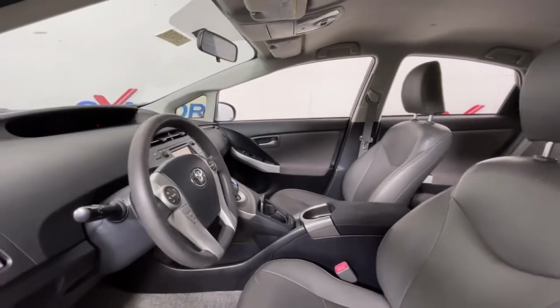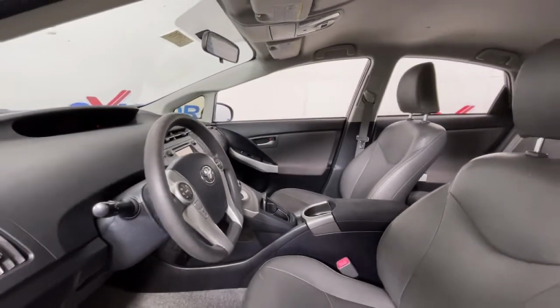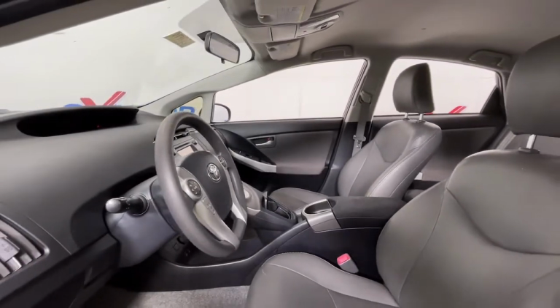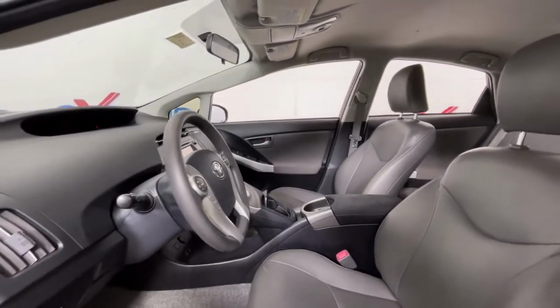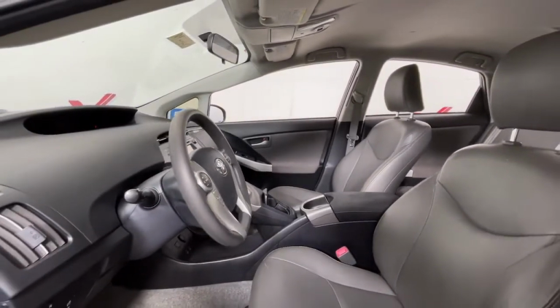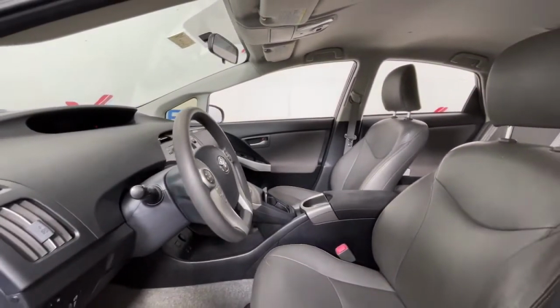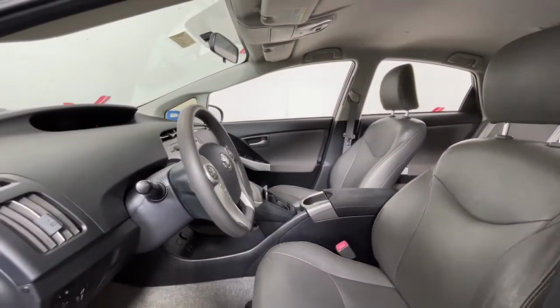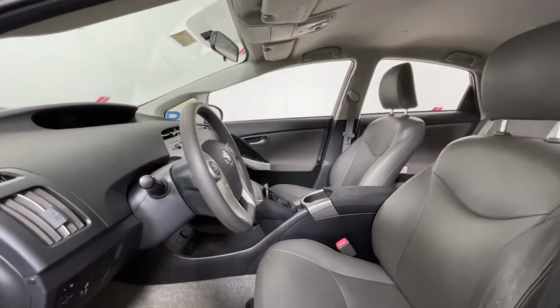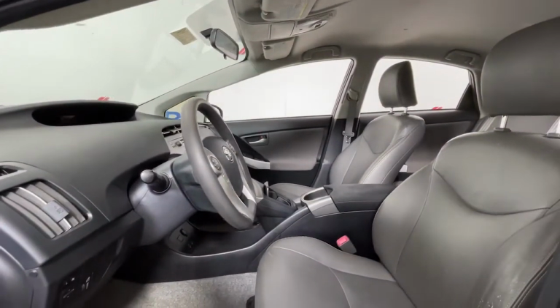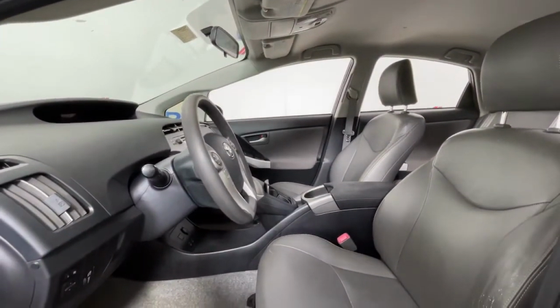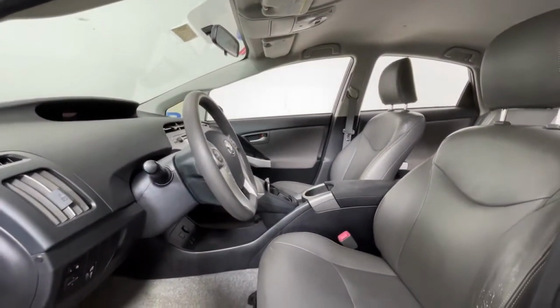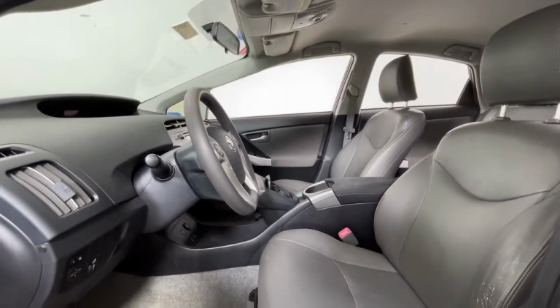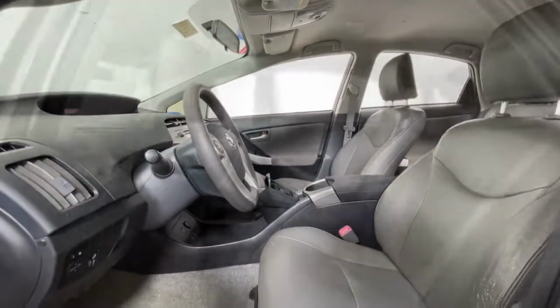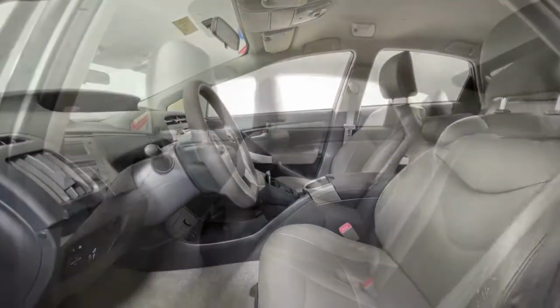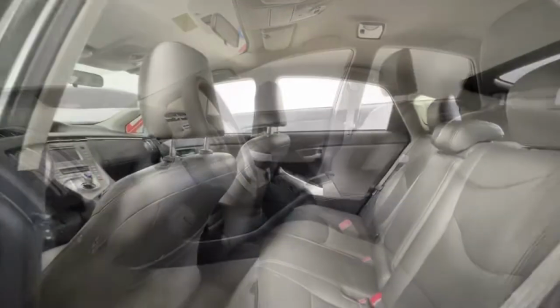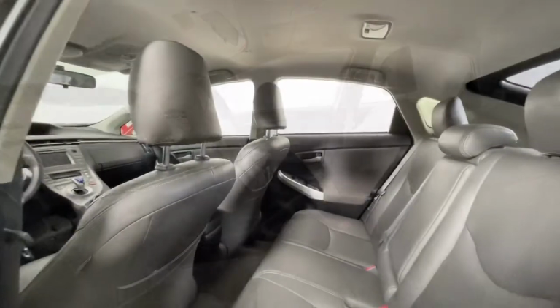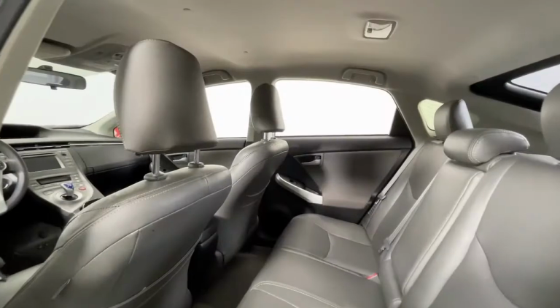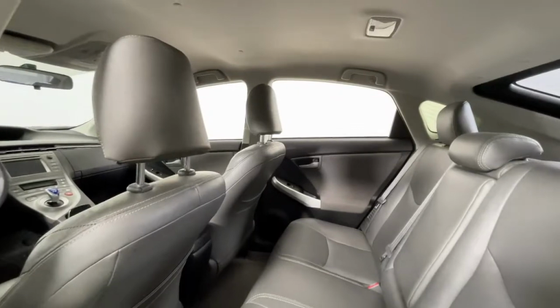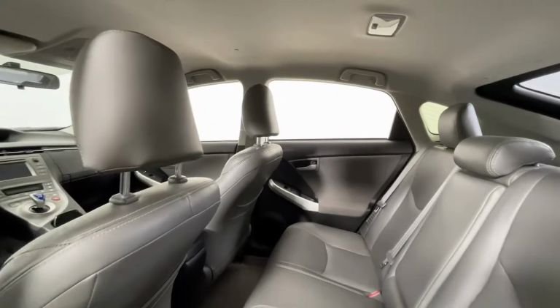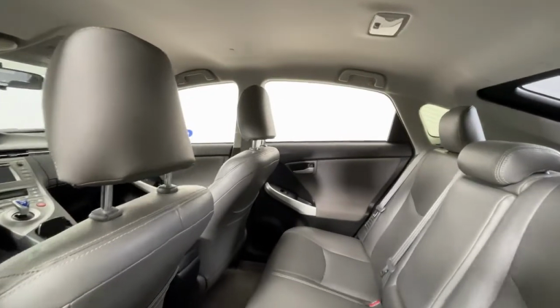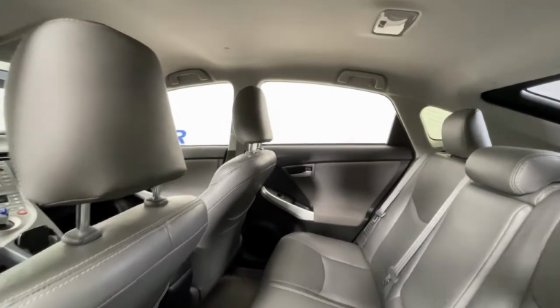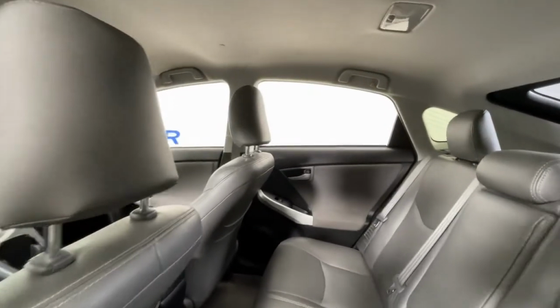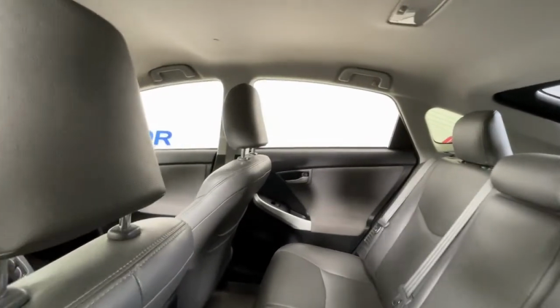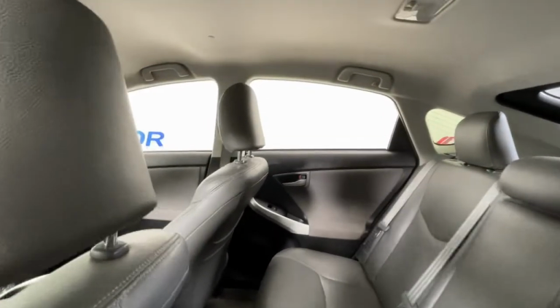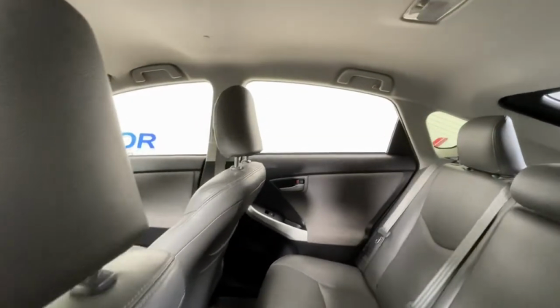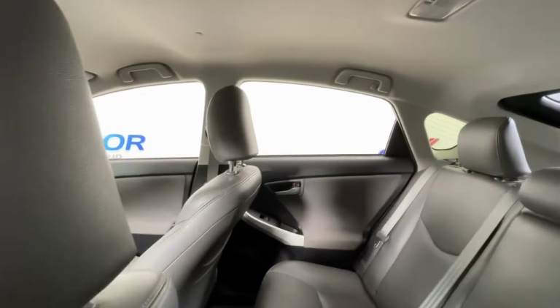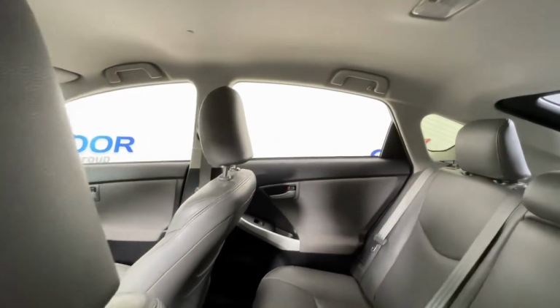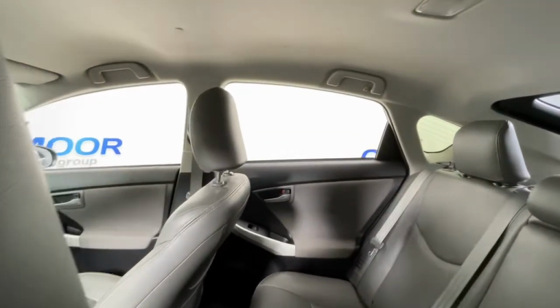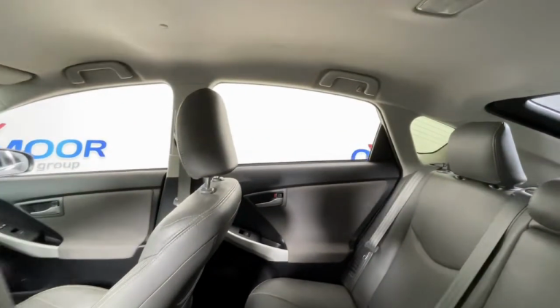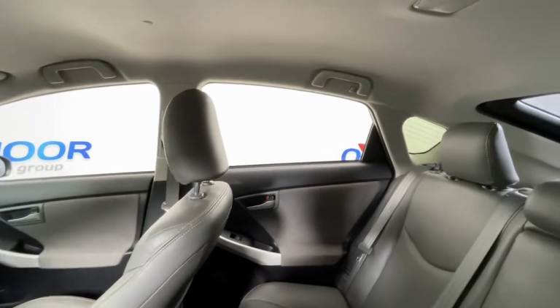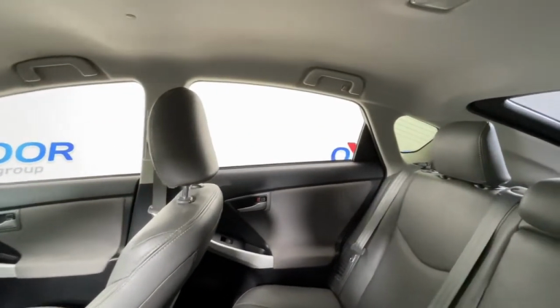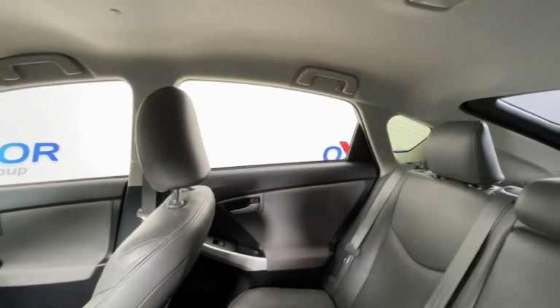All this and sculpted good looks bring comfort and confidence to every drive. The following are some of this vehicle's highlighted options.